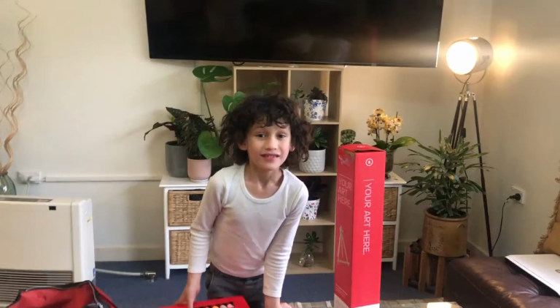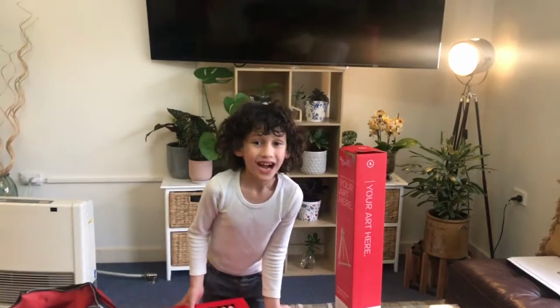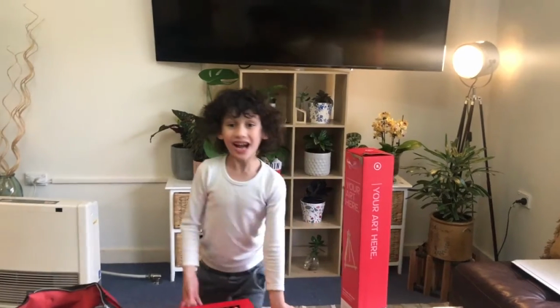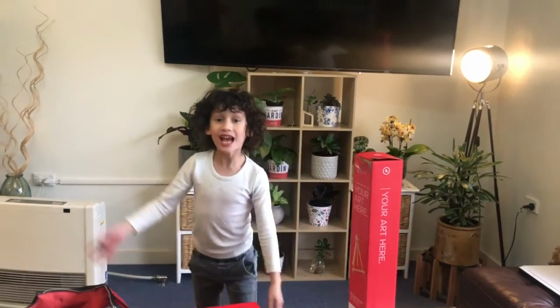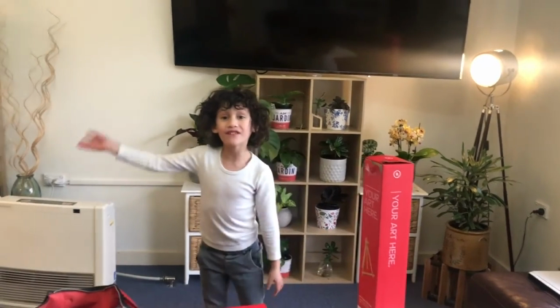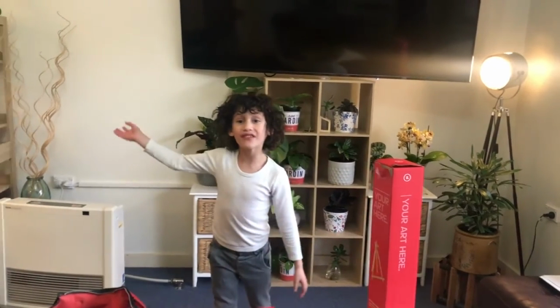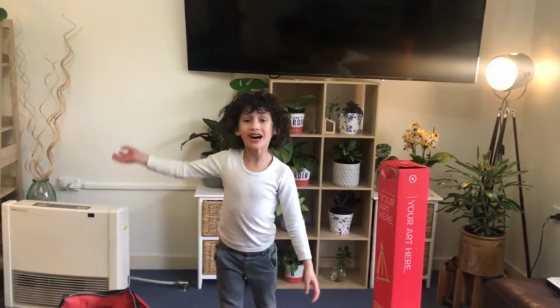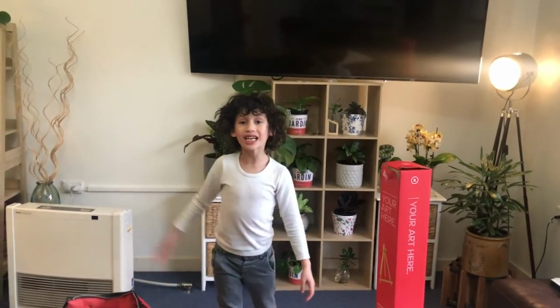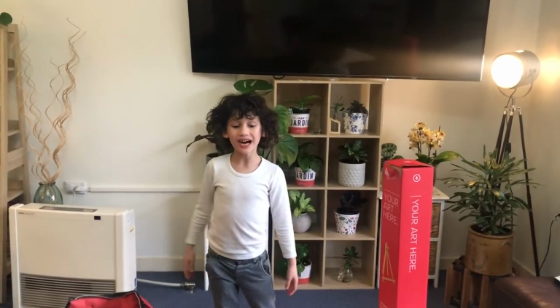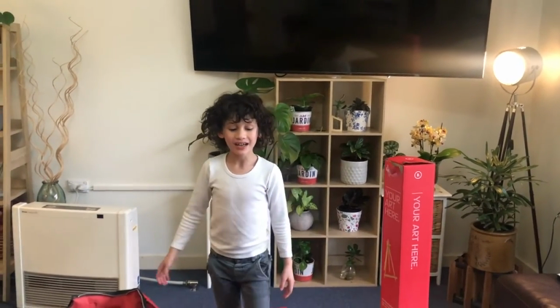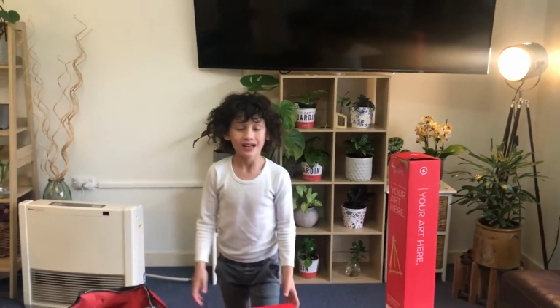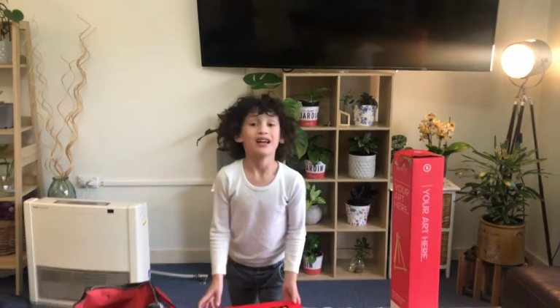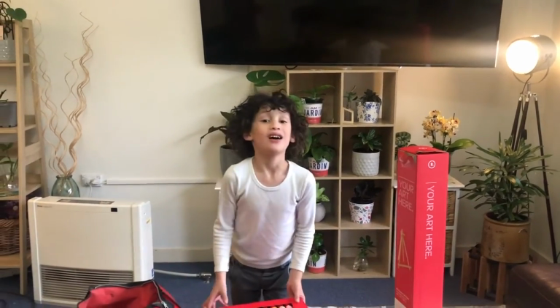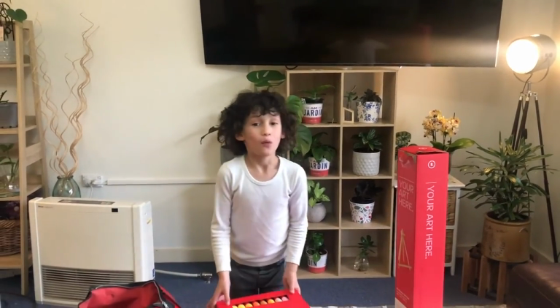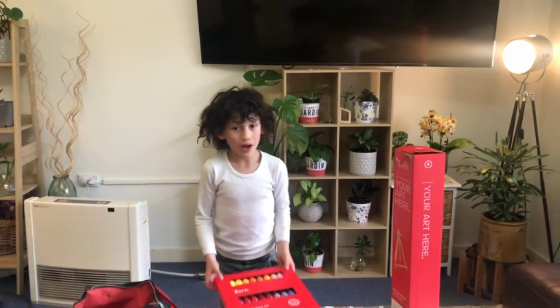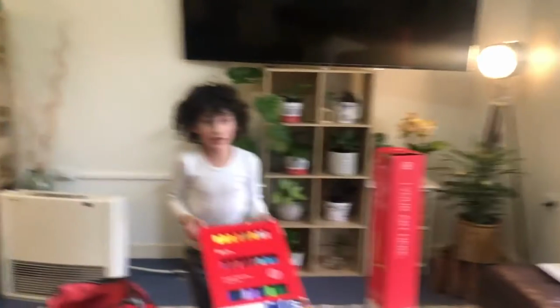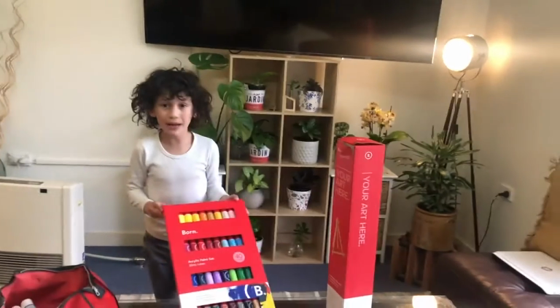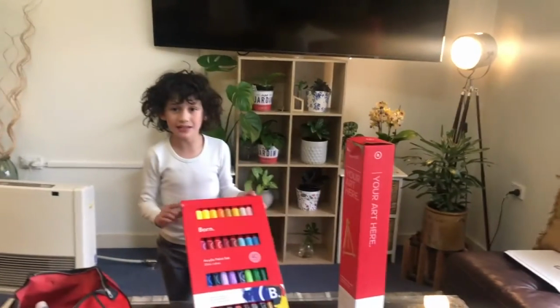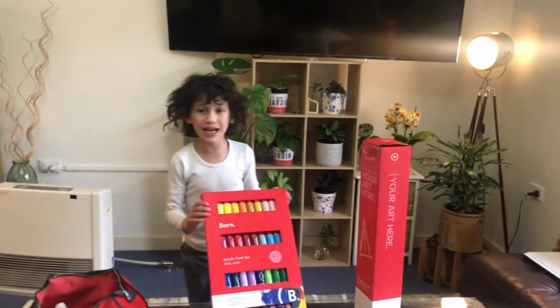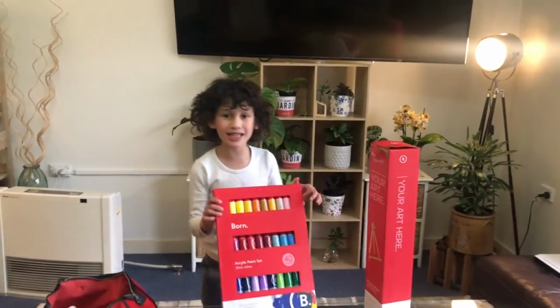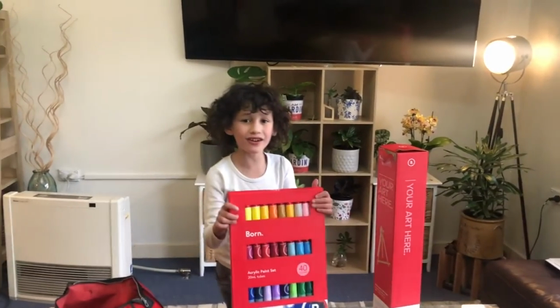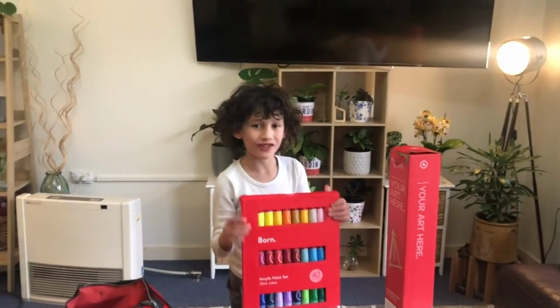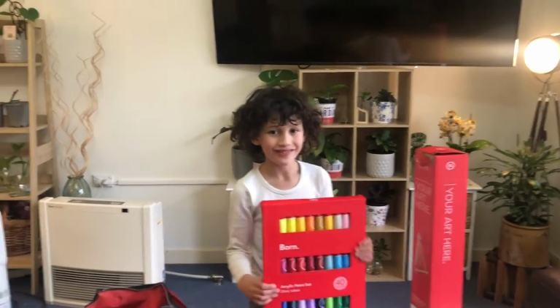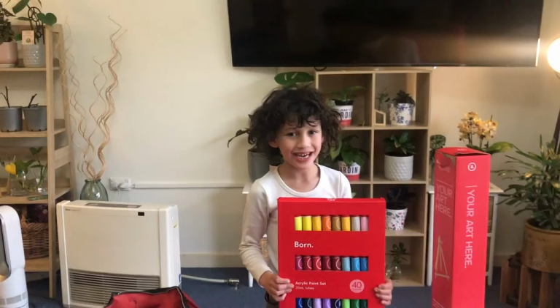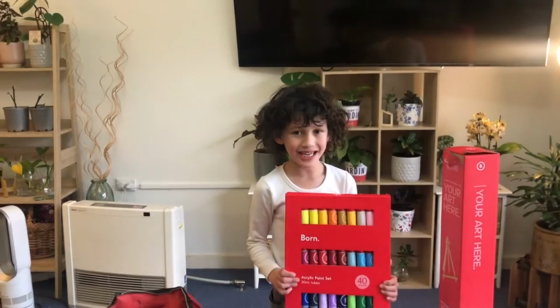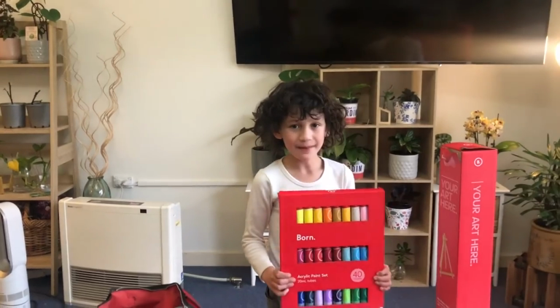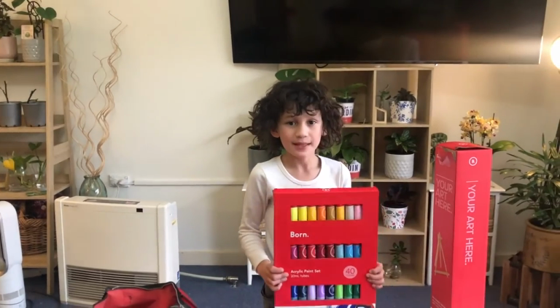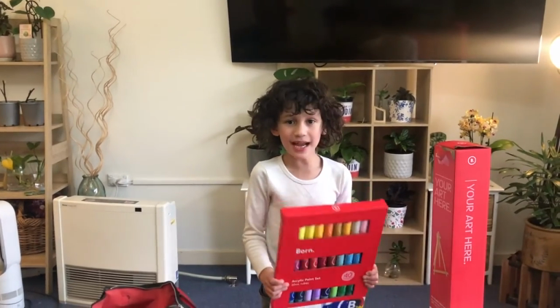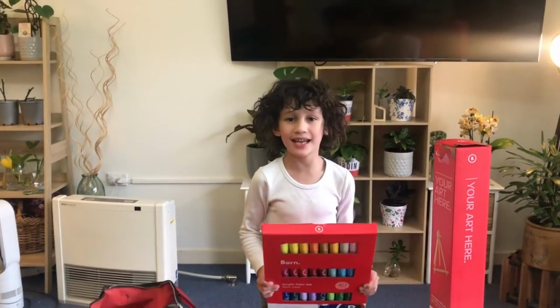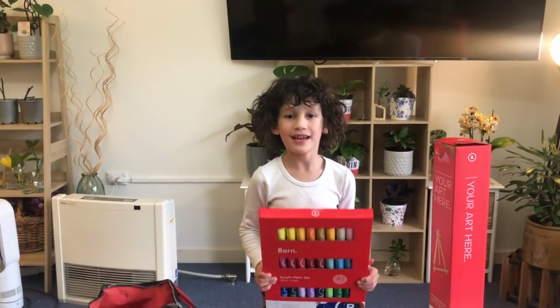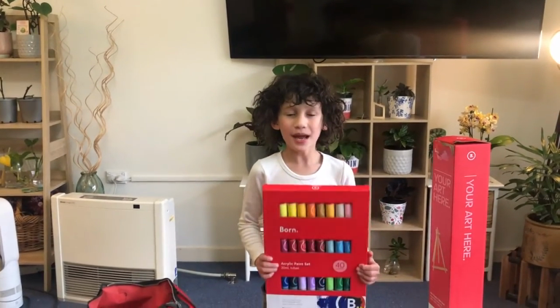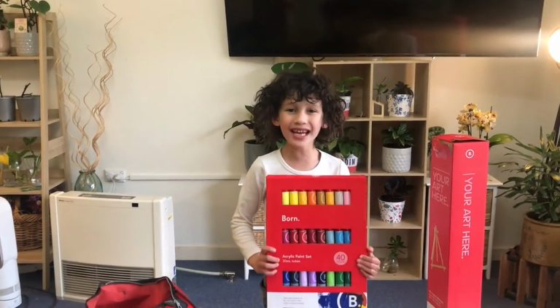Hi everyone! Welcome back to my channel! Ready, Steady, Eddie!